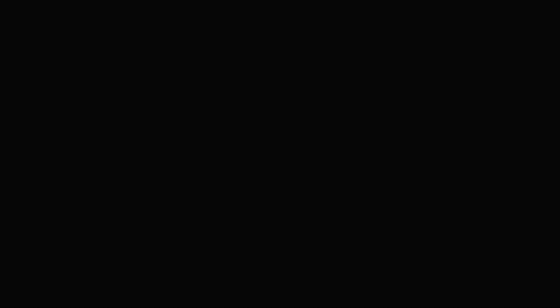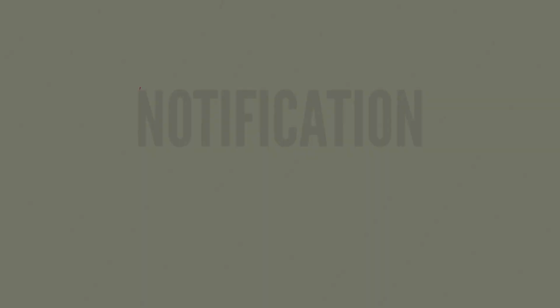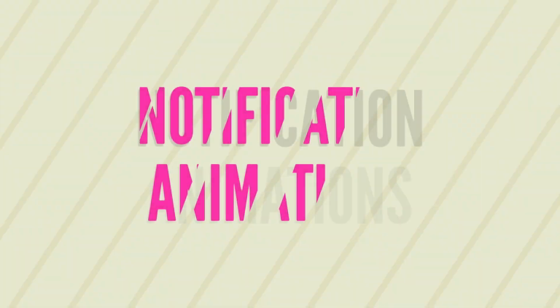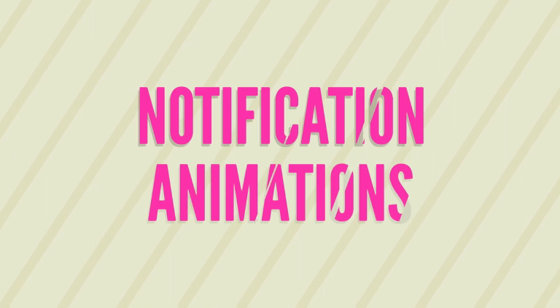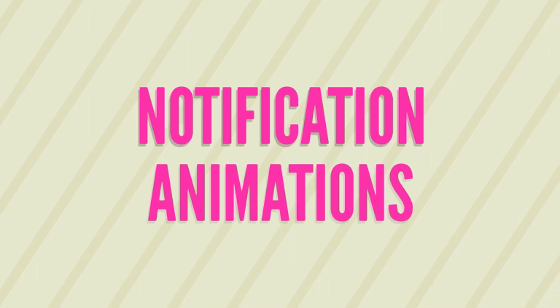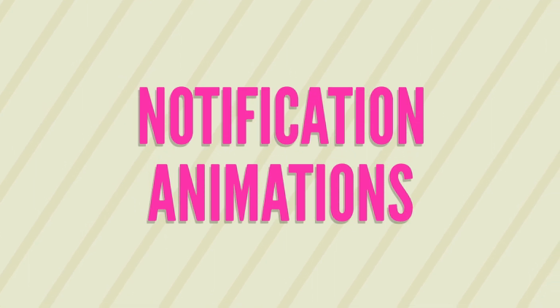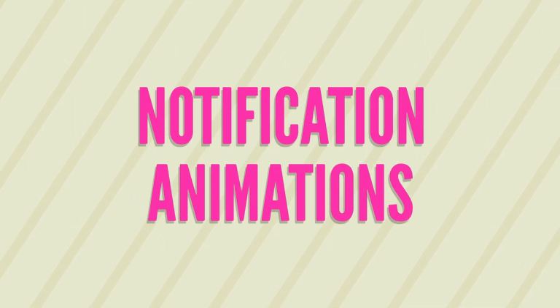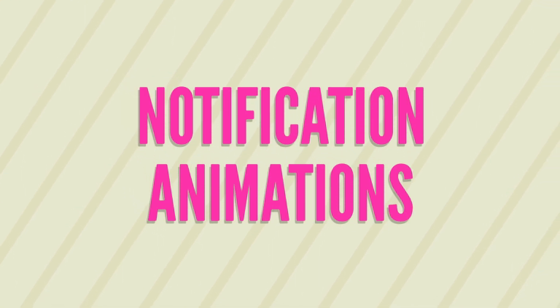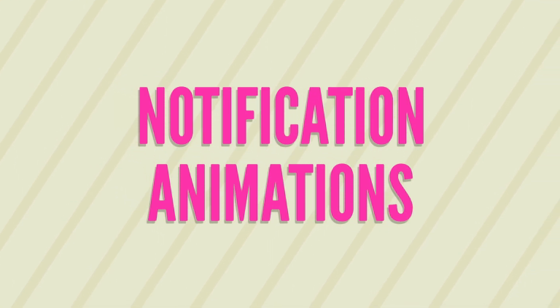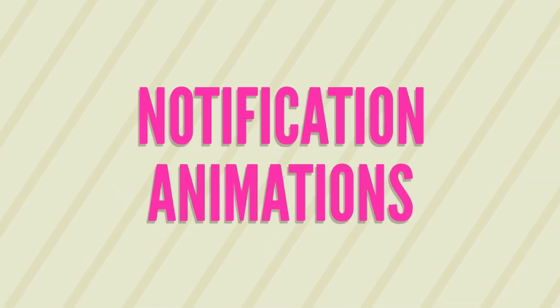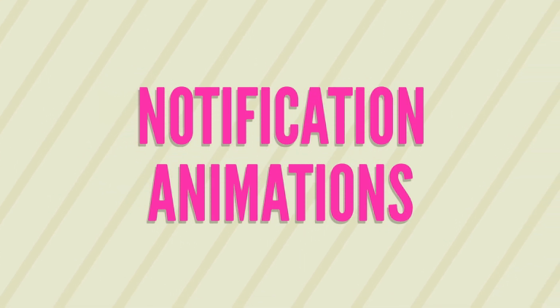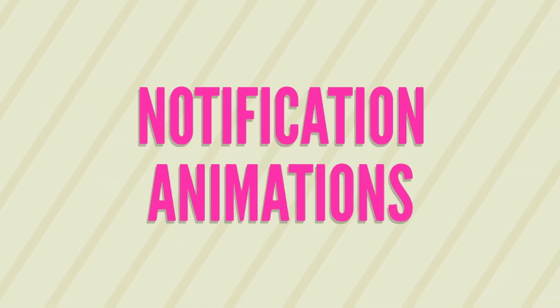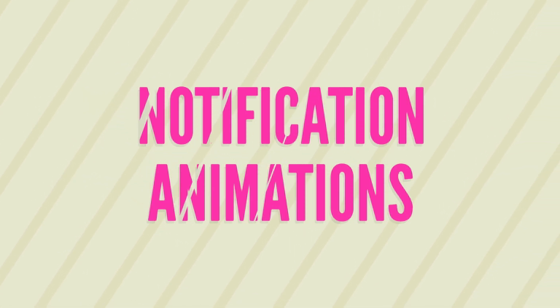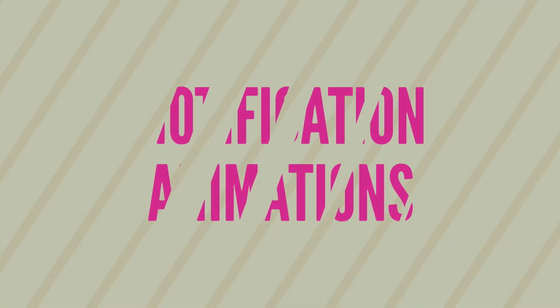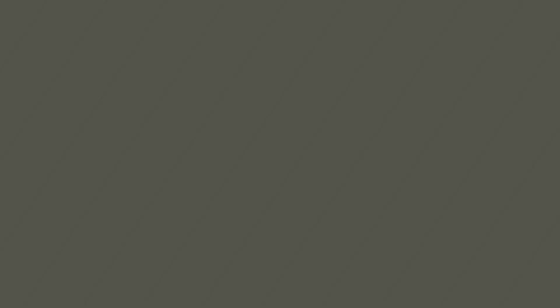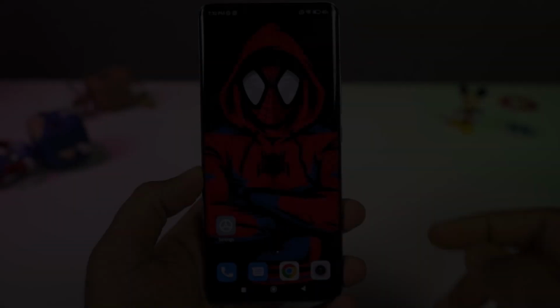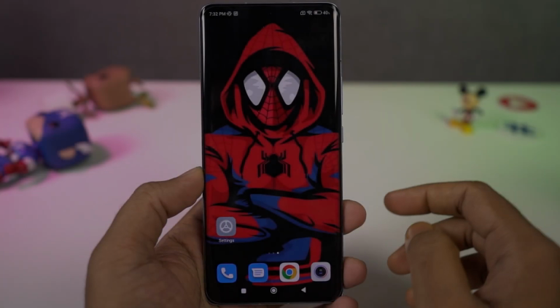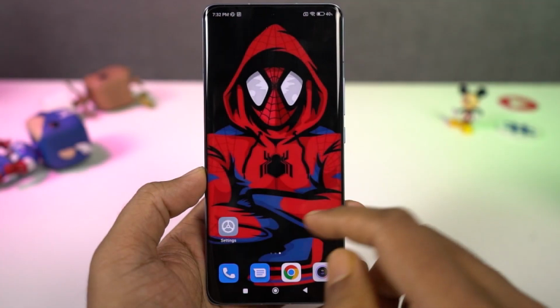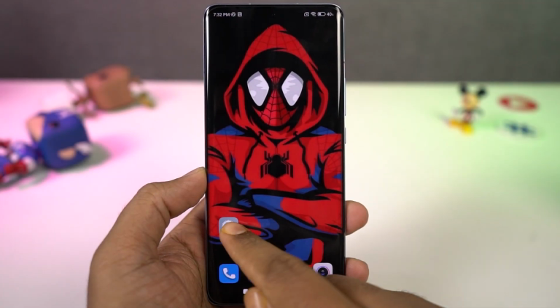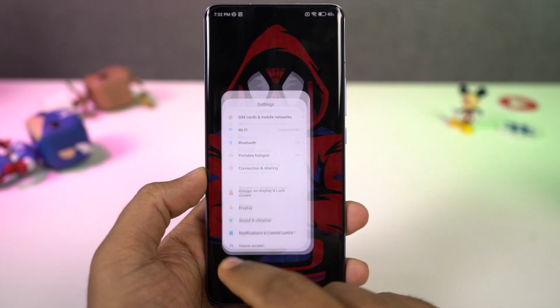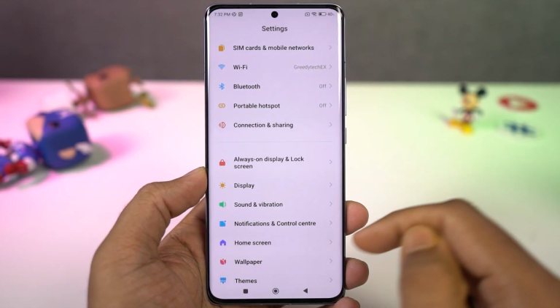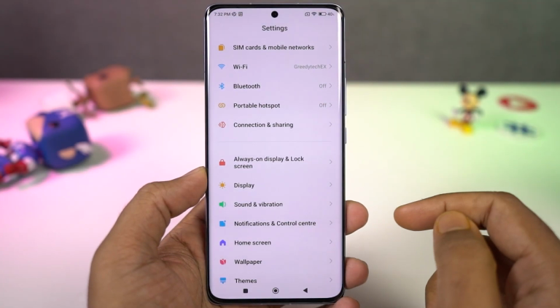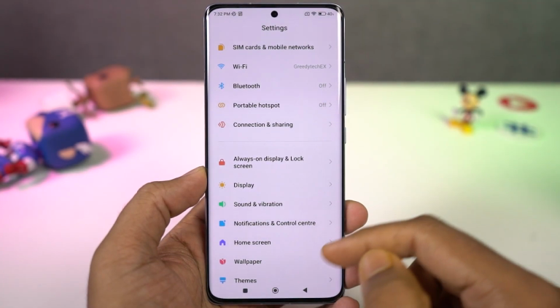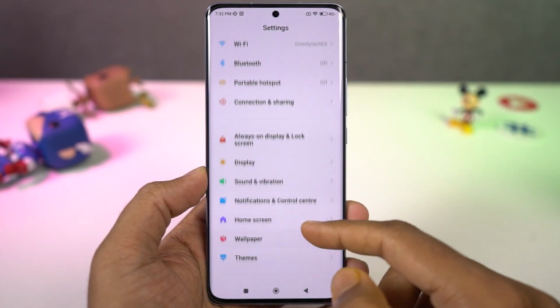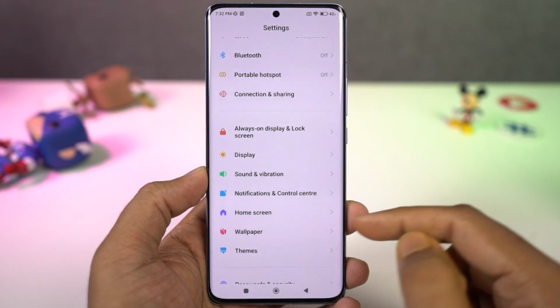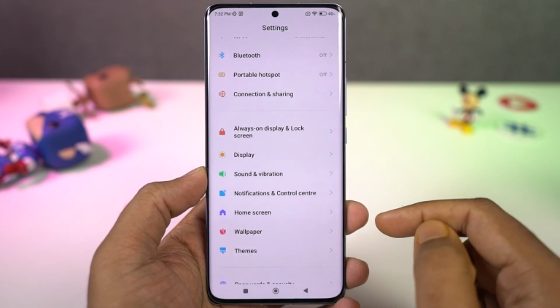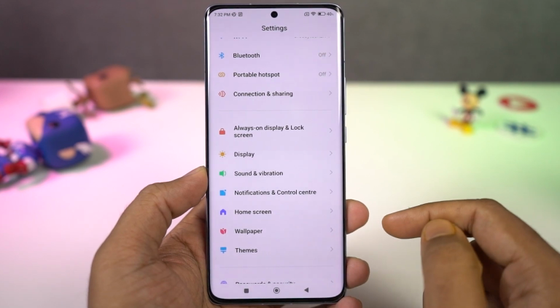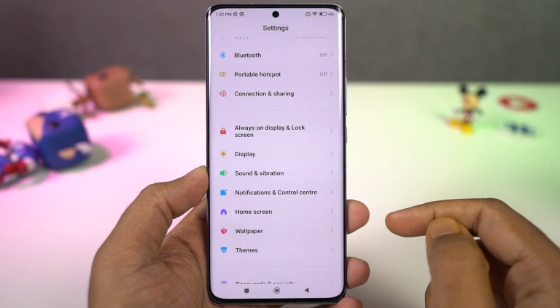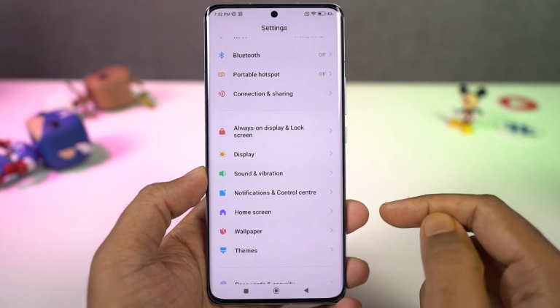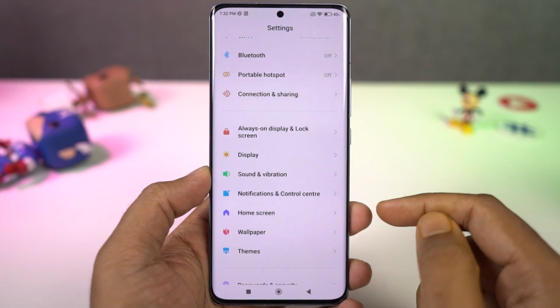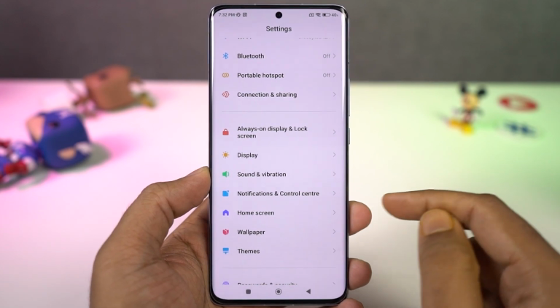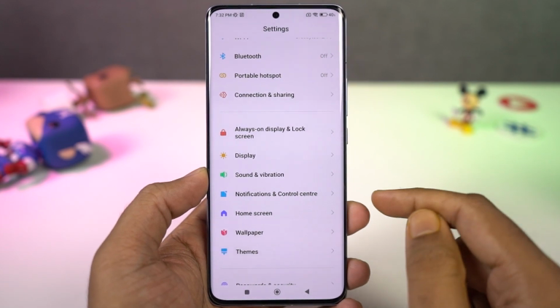We also have some new notification animations — these are all the different animations available, and you can select the one you like.